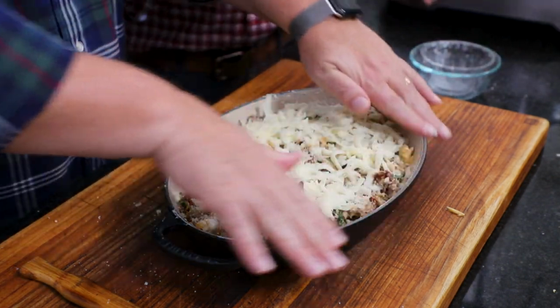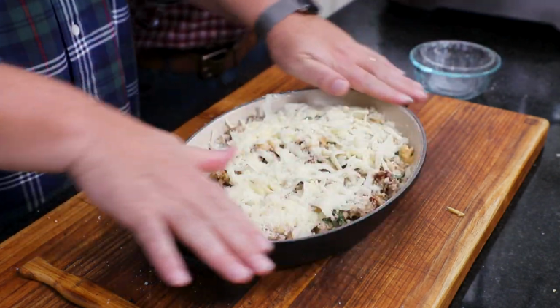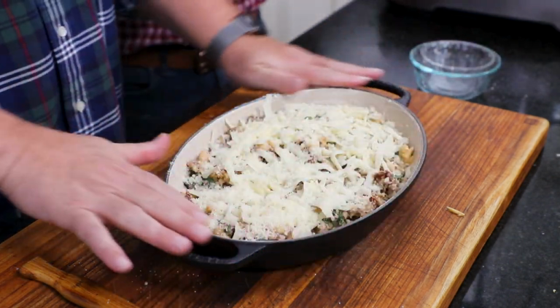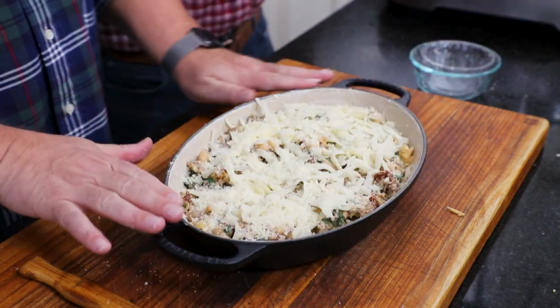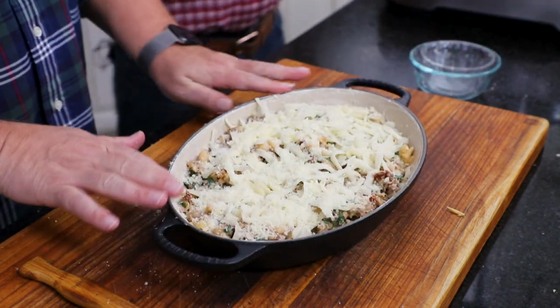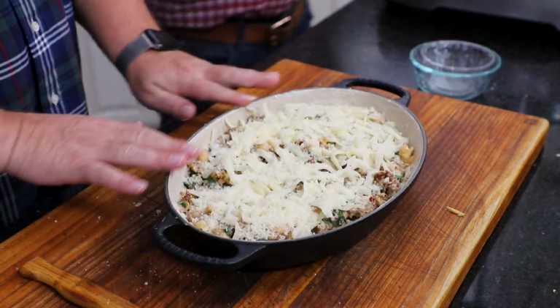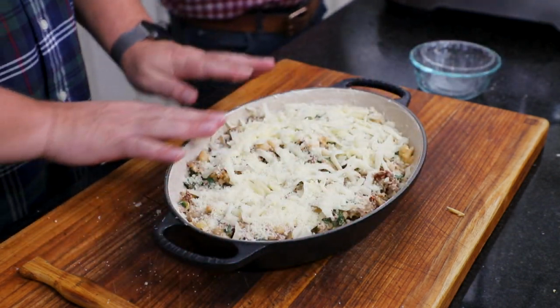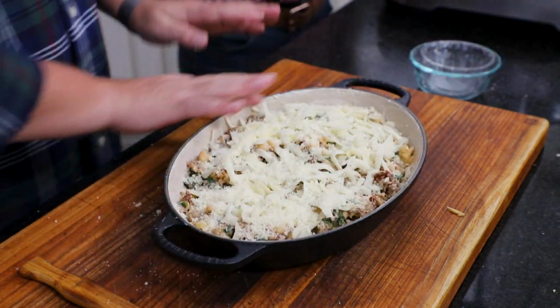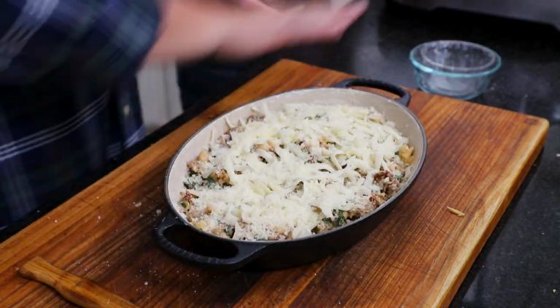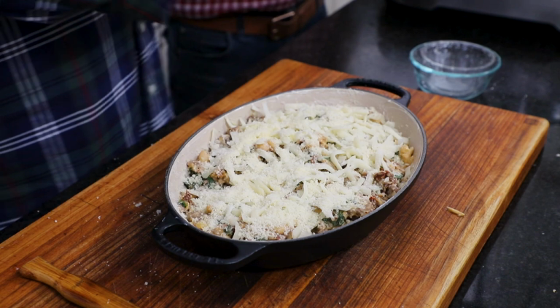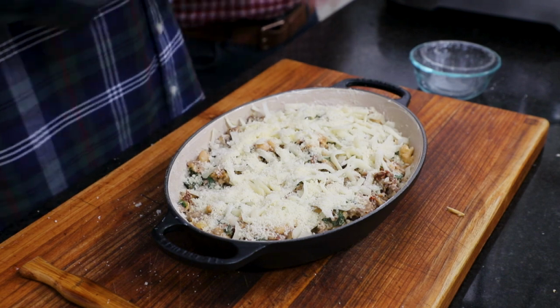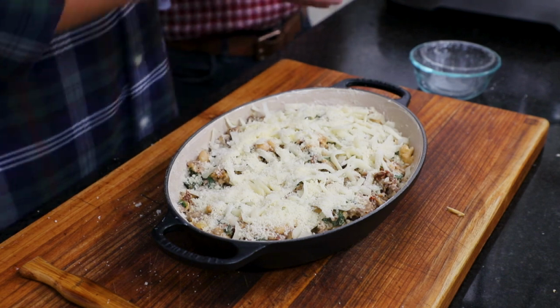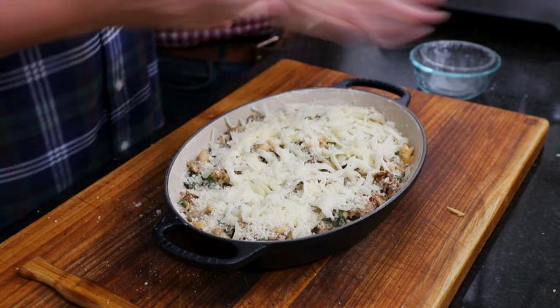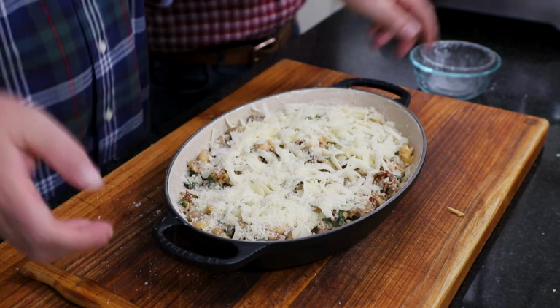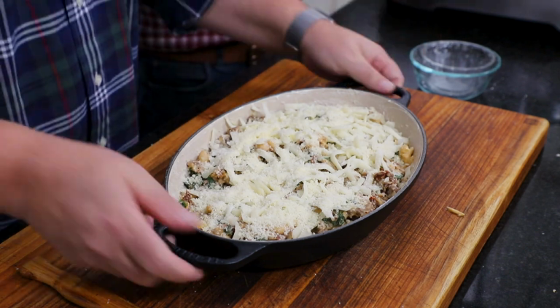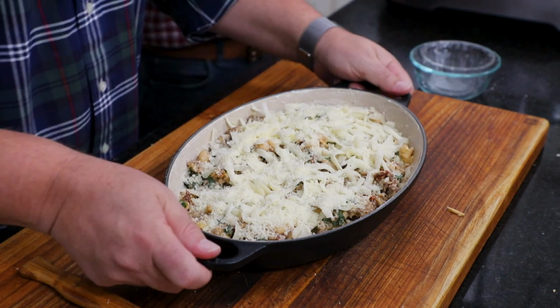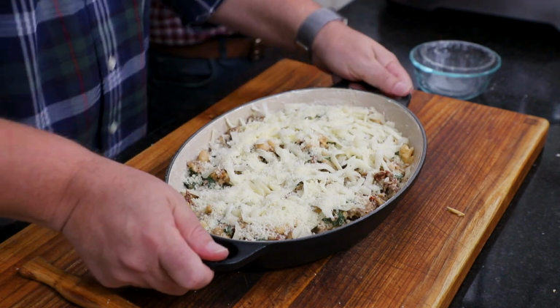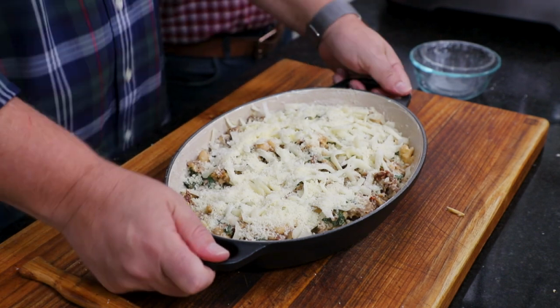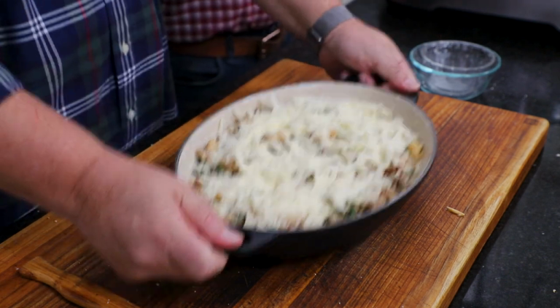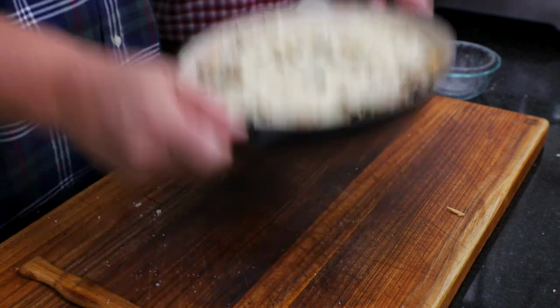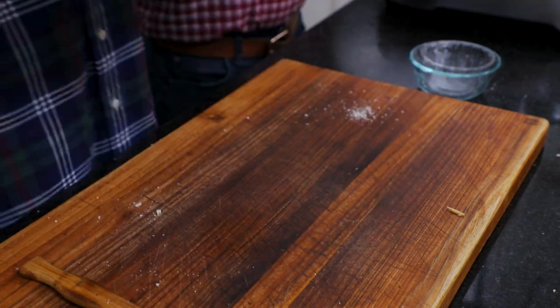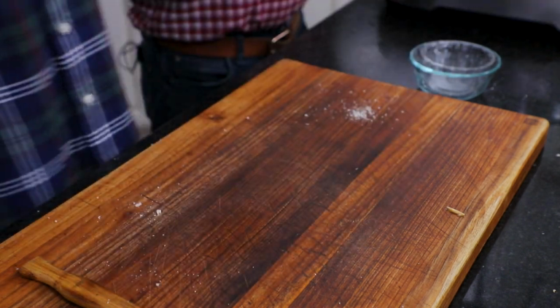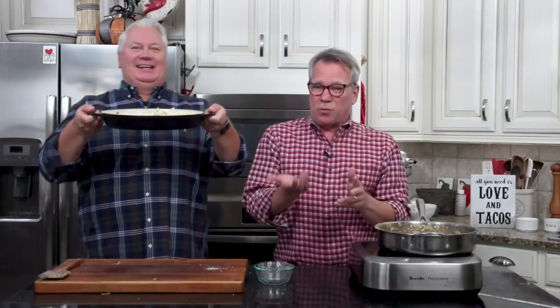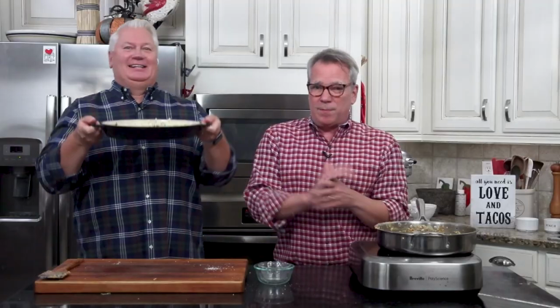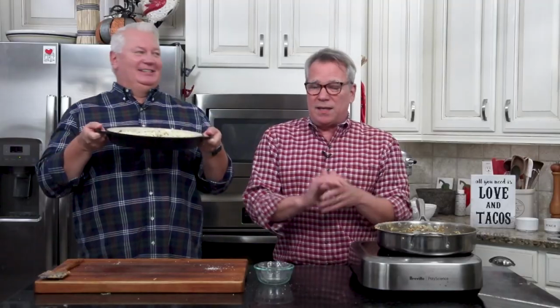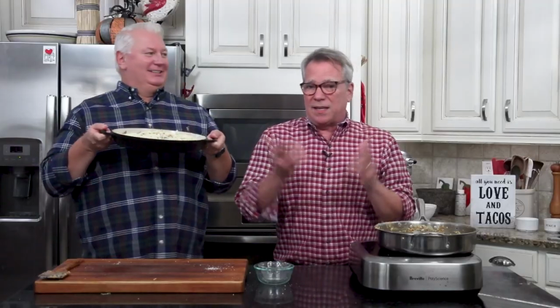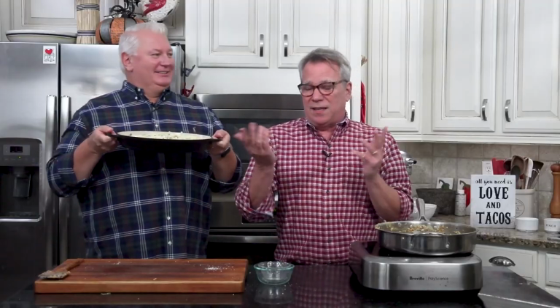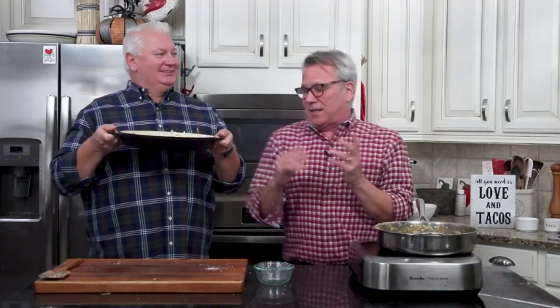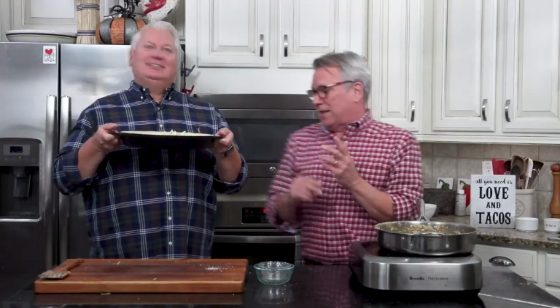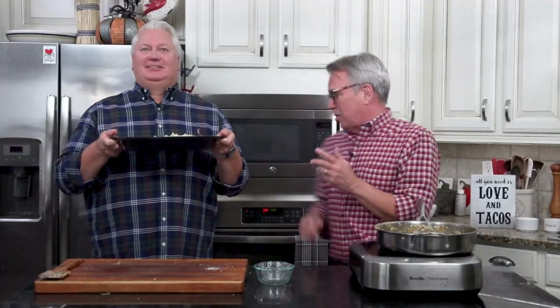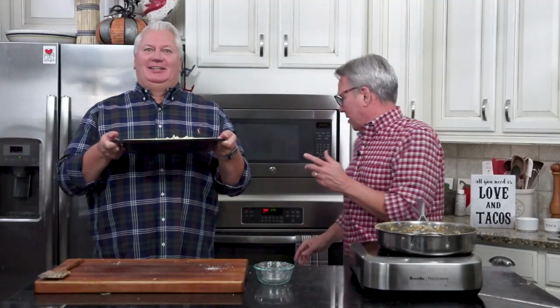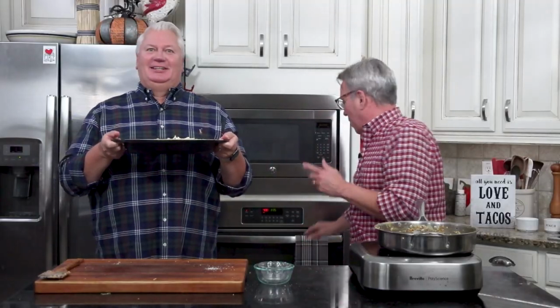This only doesn't take long — you just want to get it nice and bubbly. Just keep an eye on it. Typically like 15 to 20 minutes and then it's good to go.